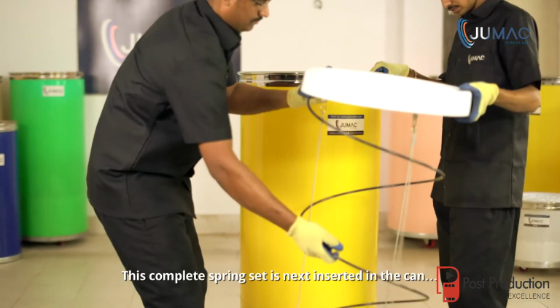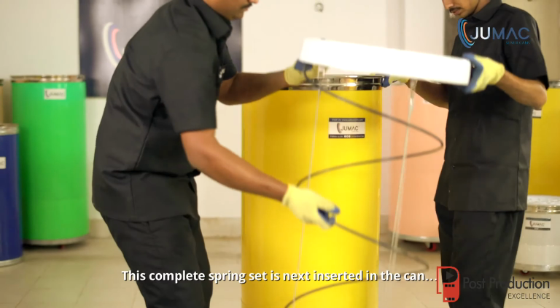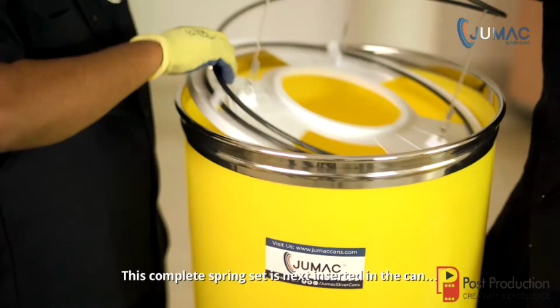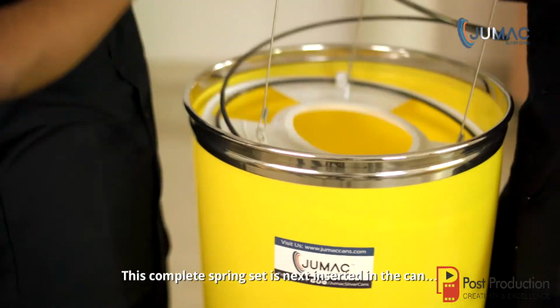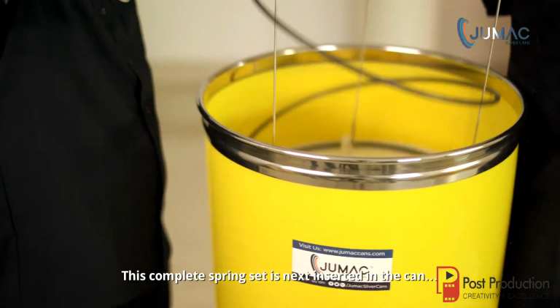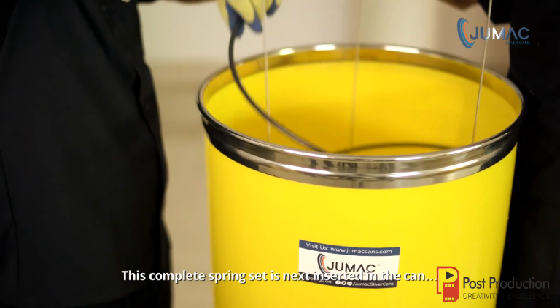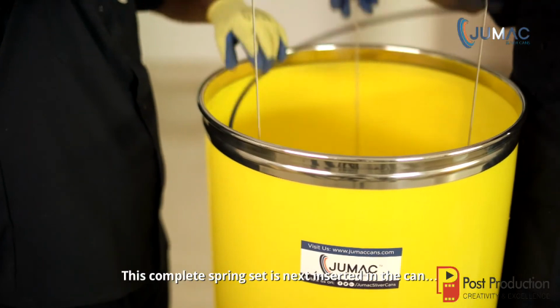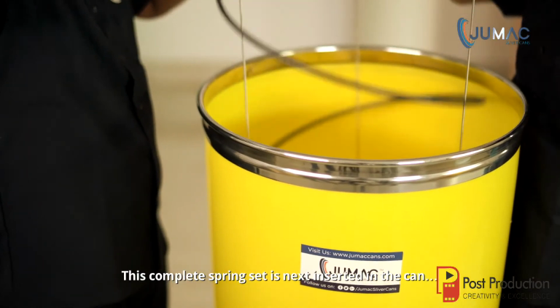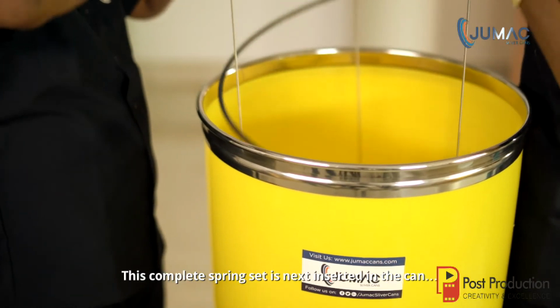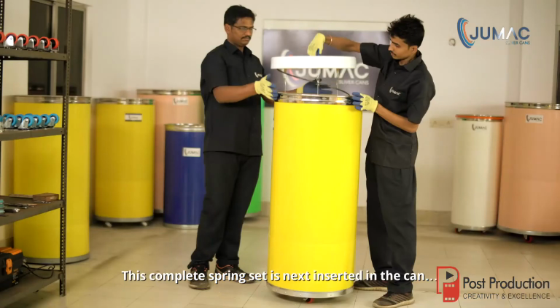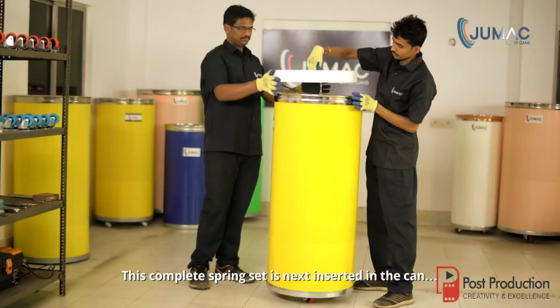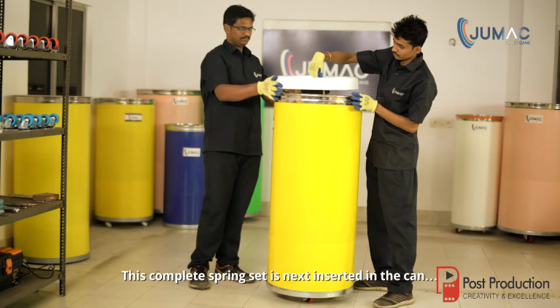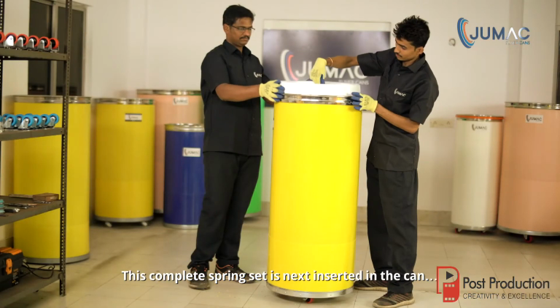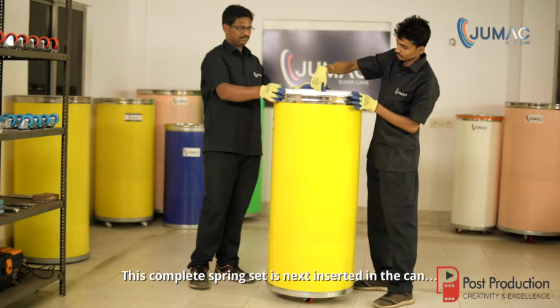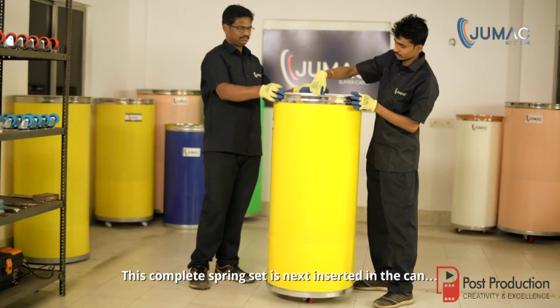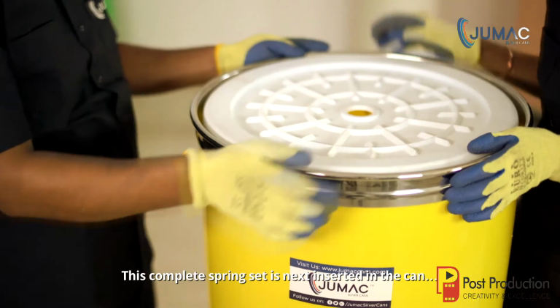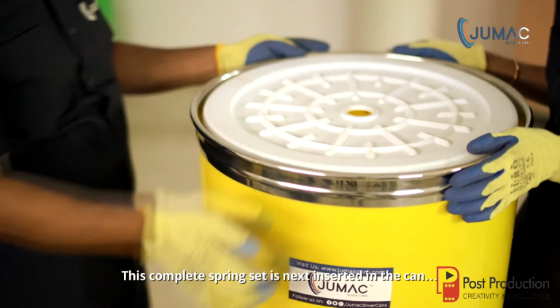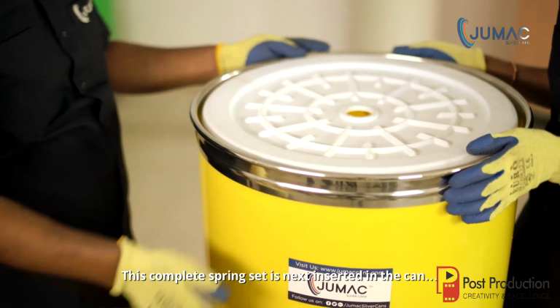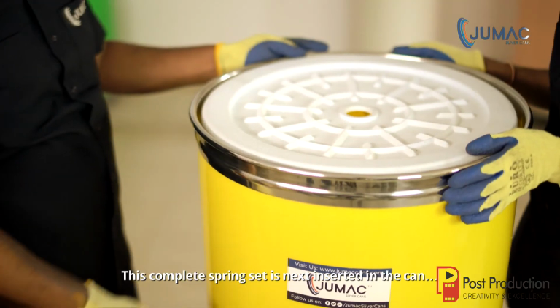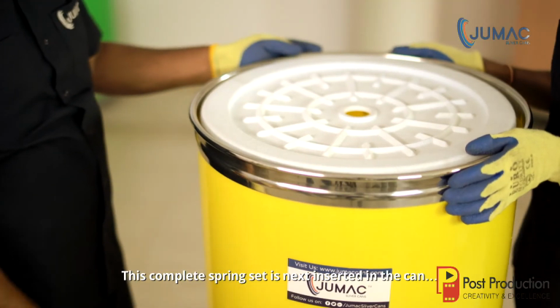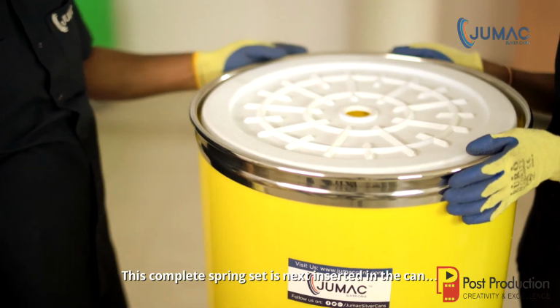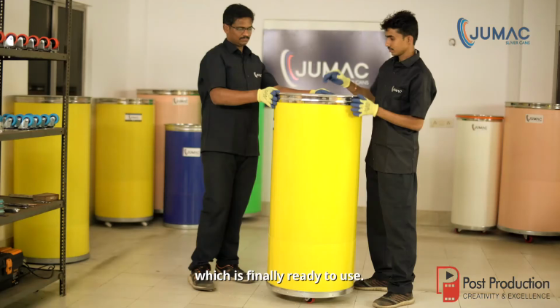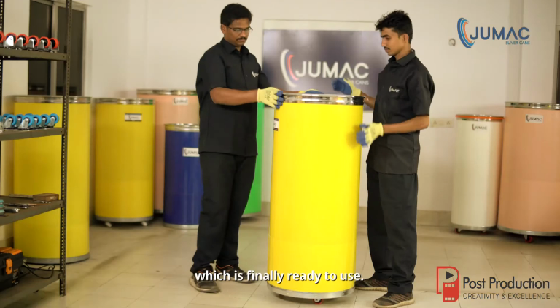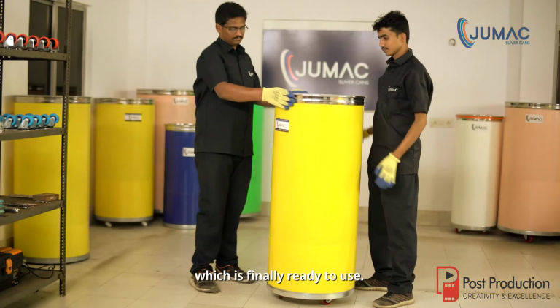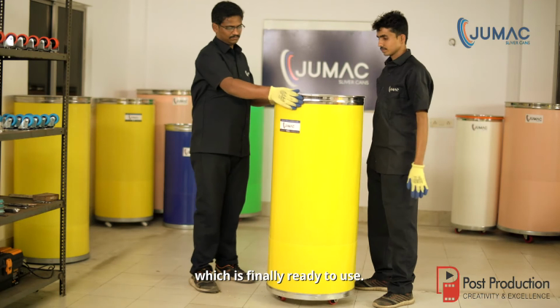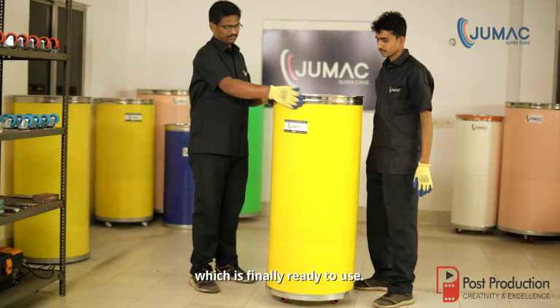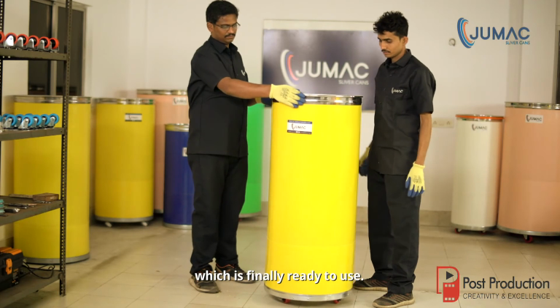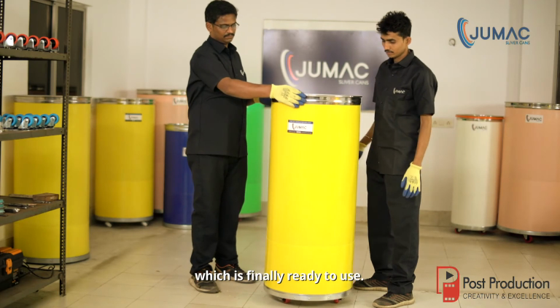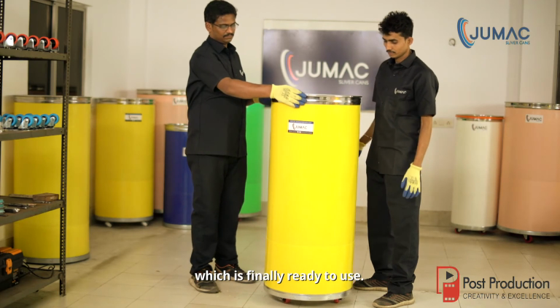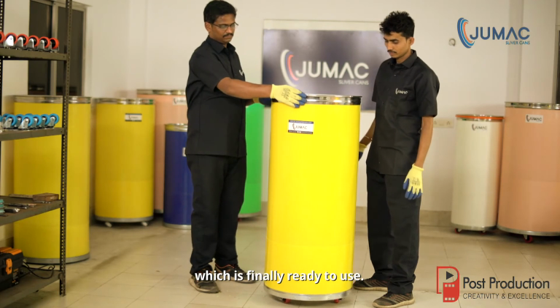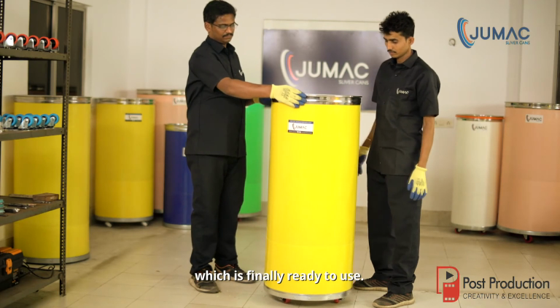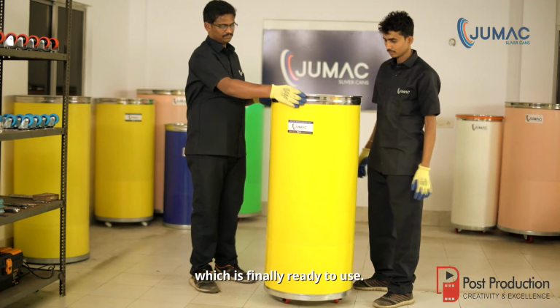This complete spring set is next inserted in the can, which is finally ready to use.